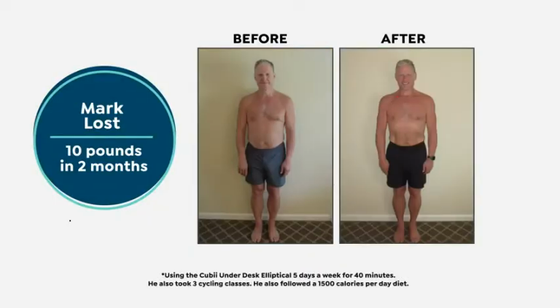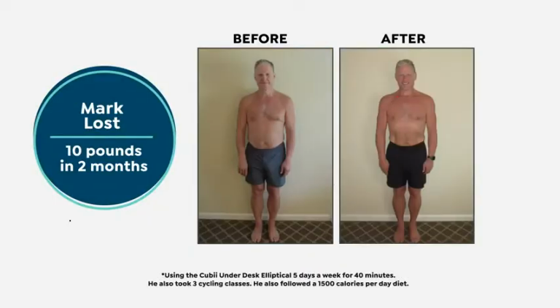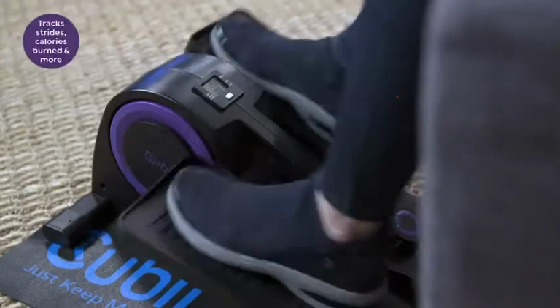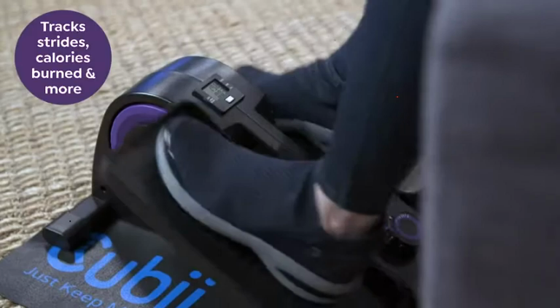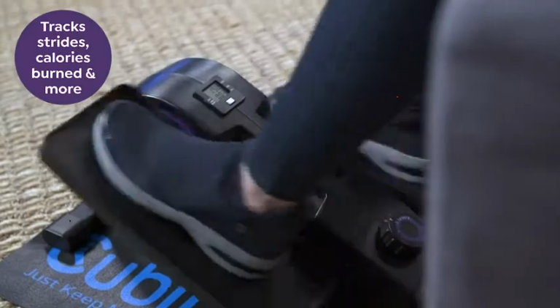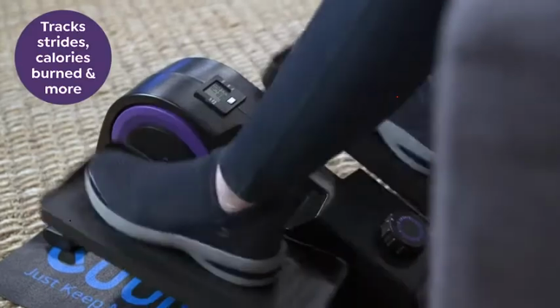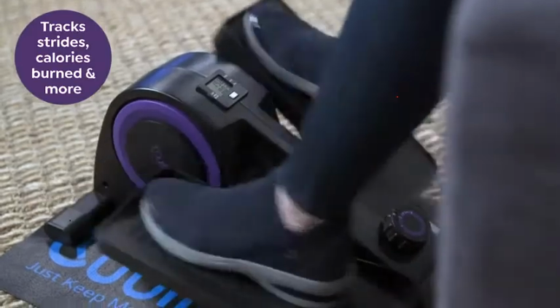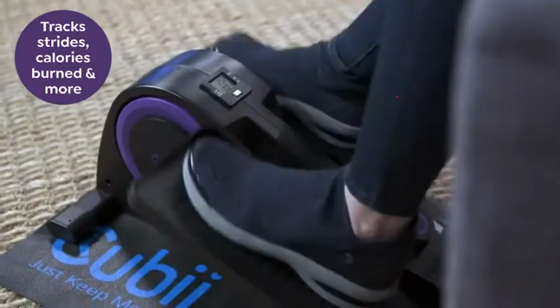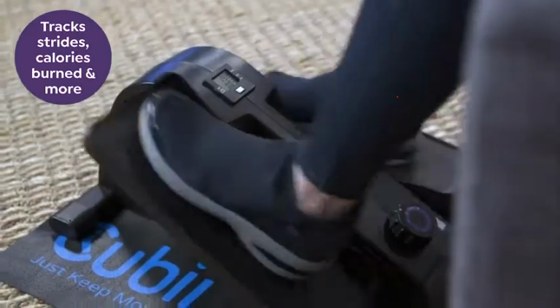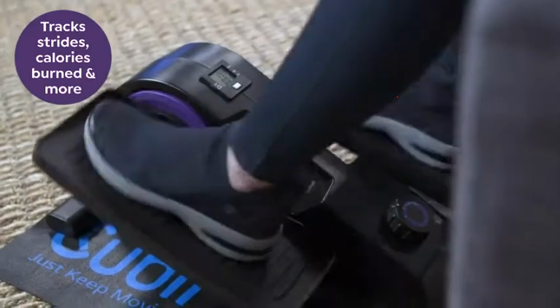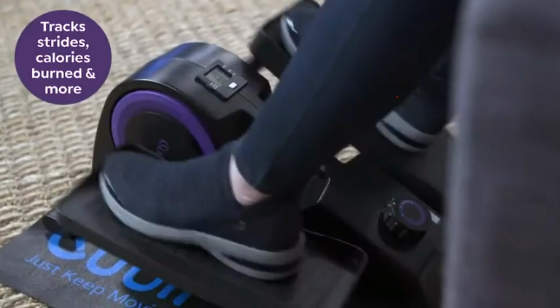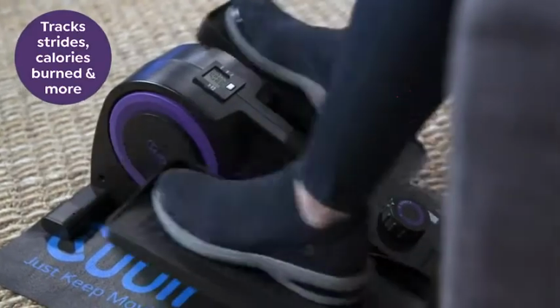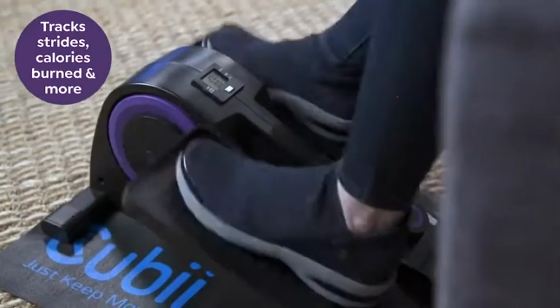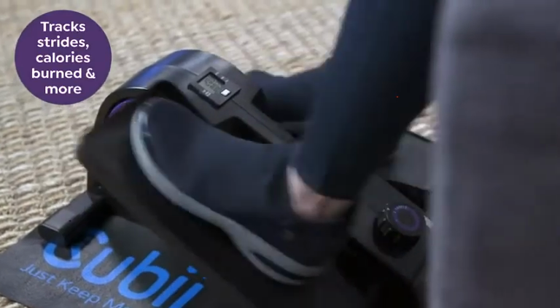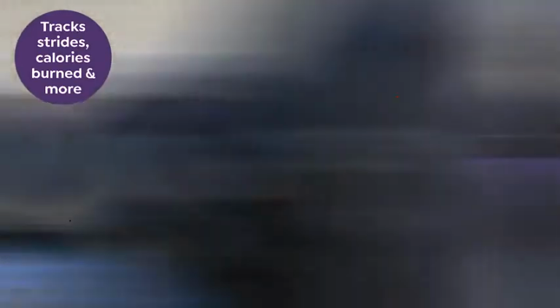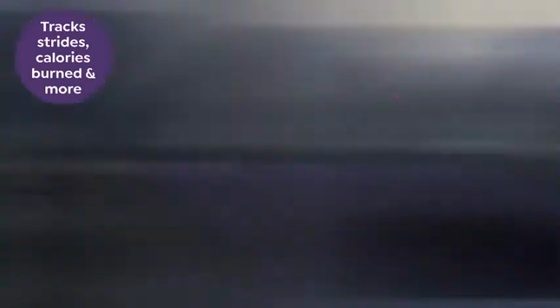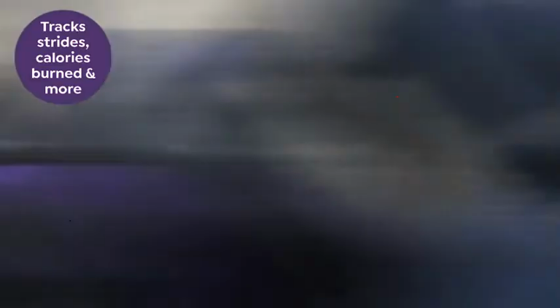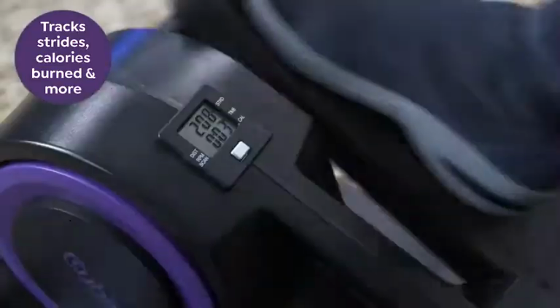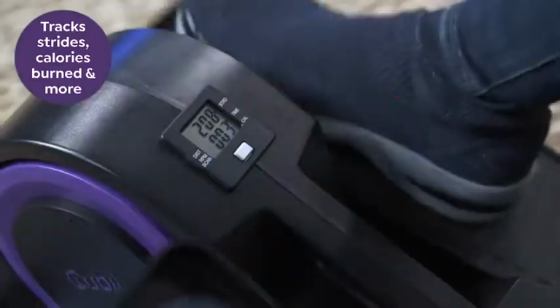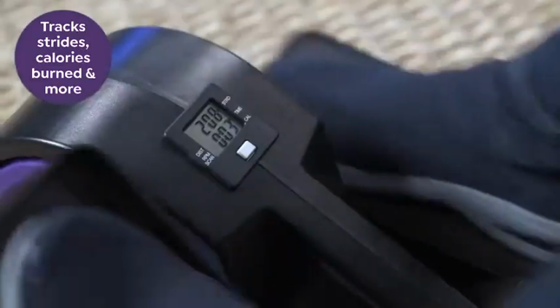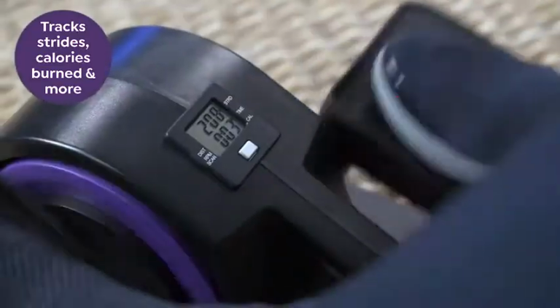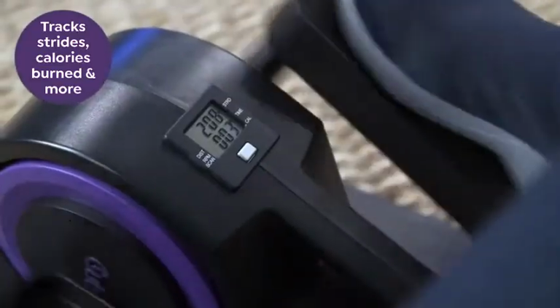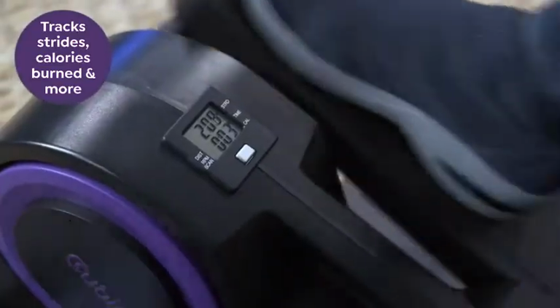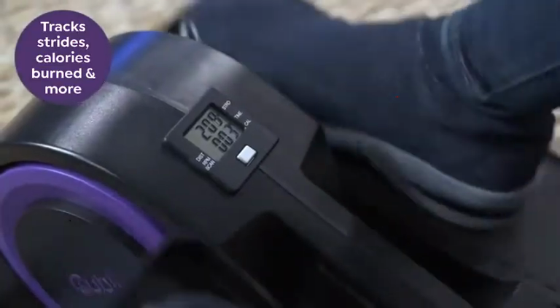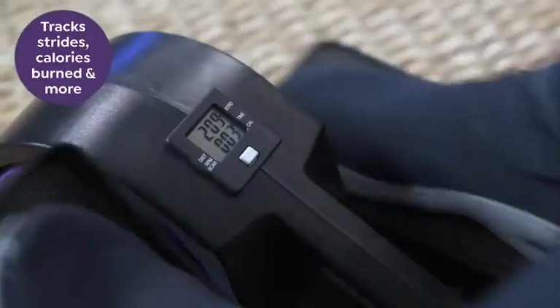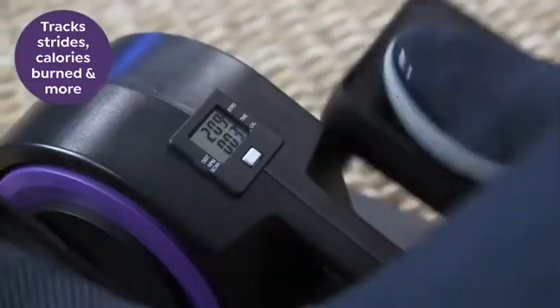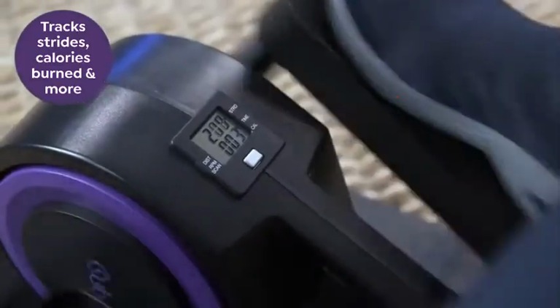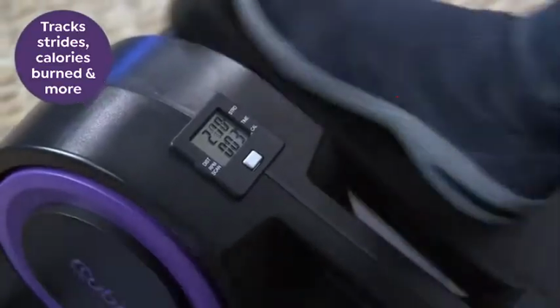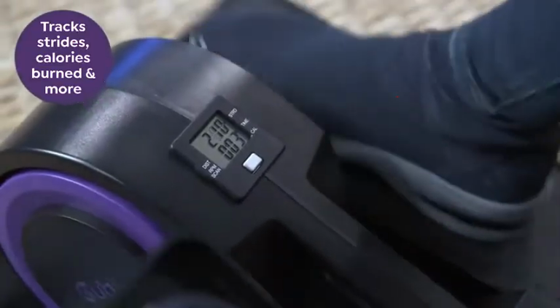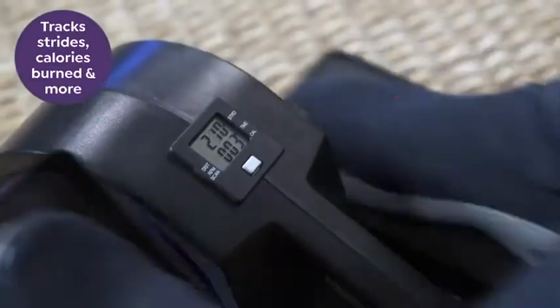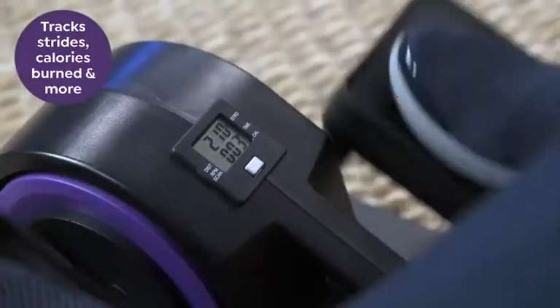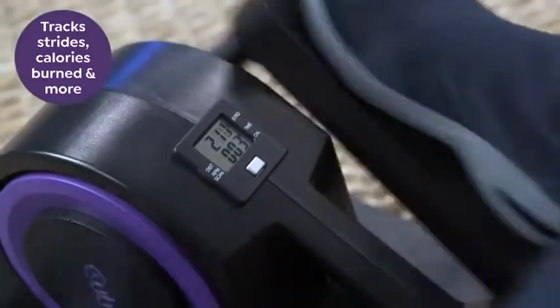It also tracks your strides, calories burned, time, distance, and more right on the display.